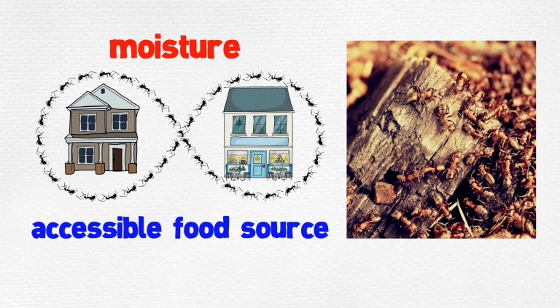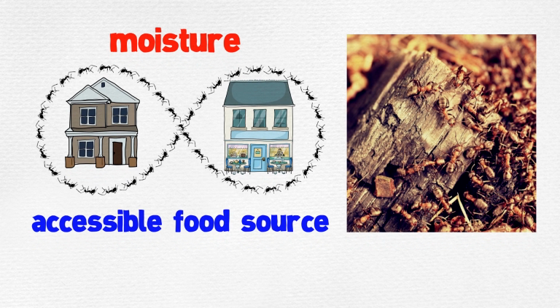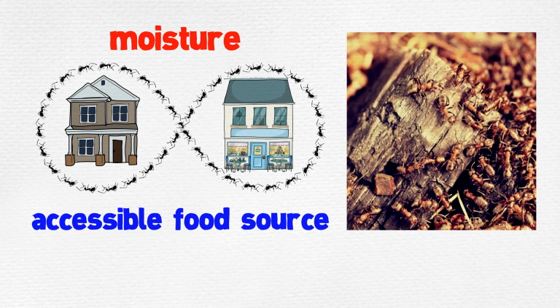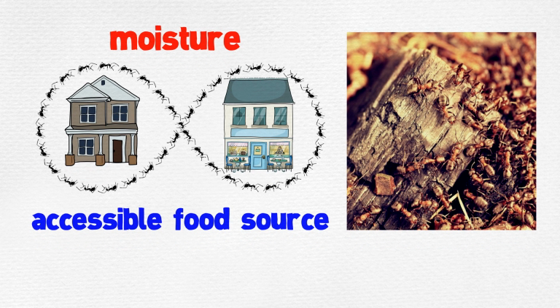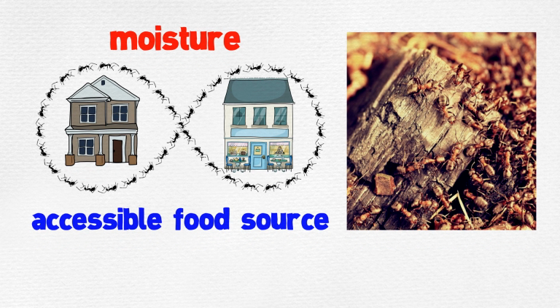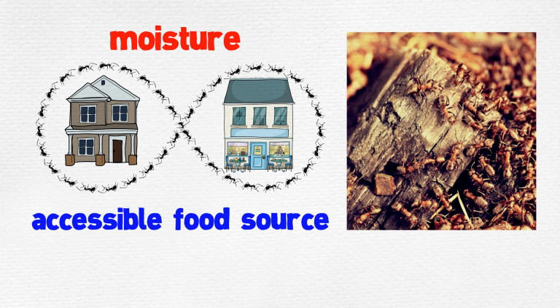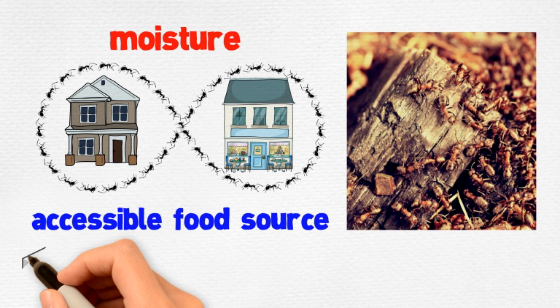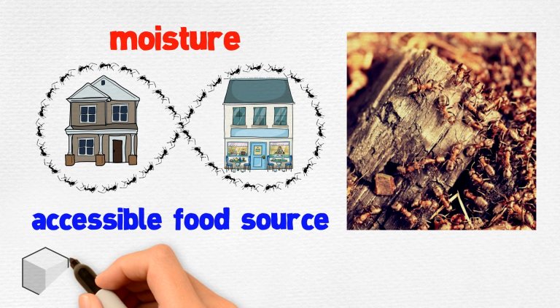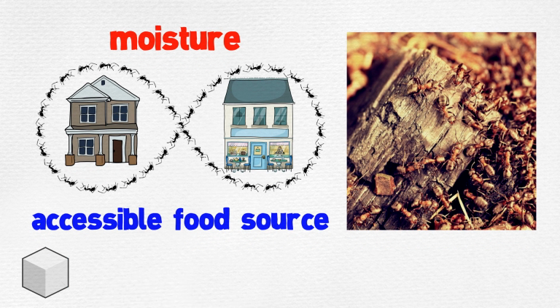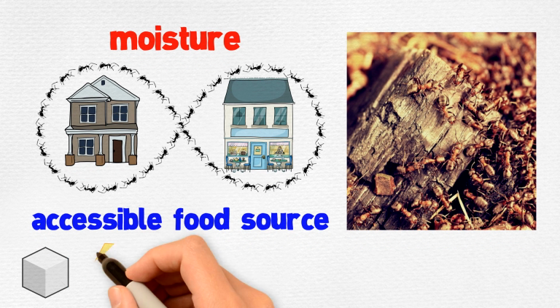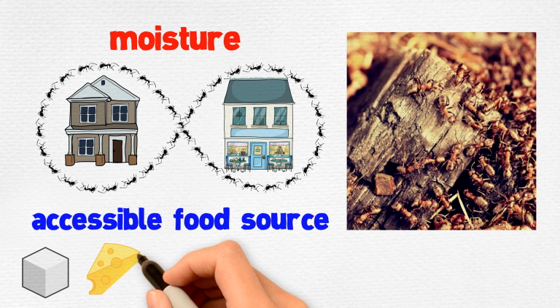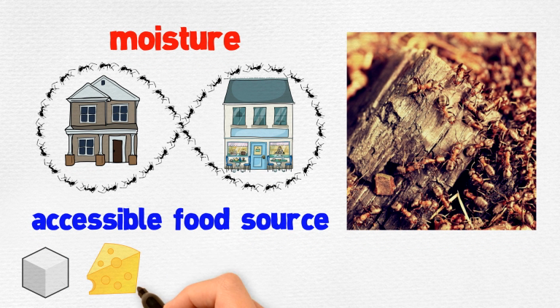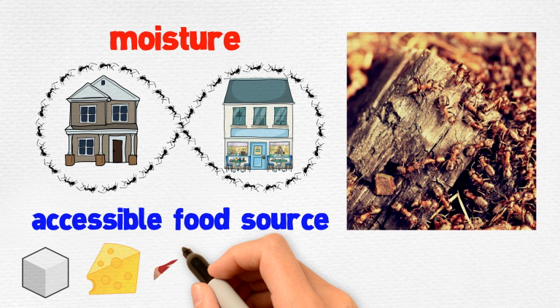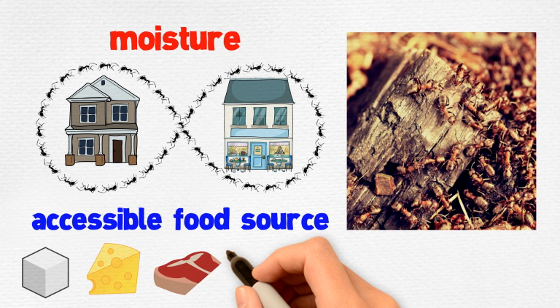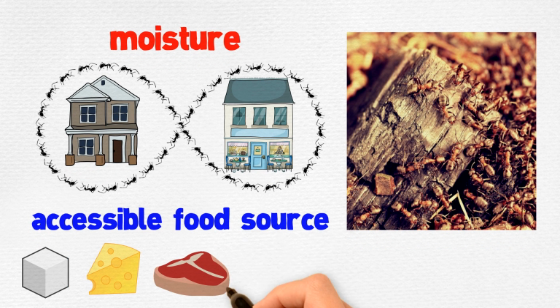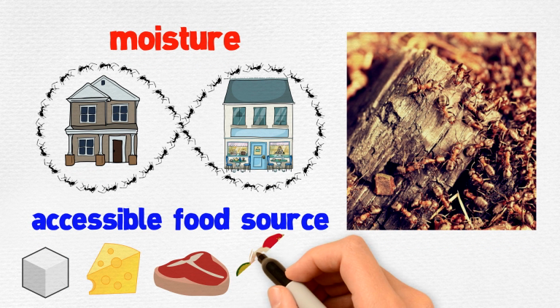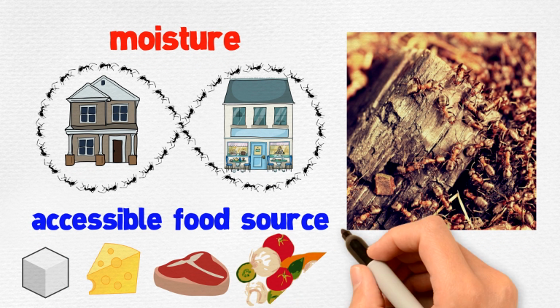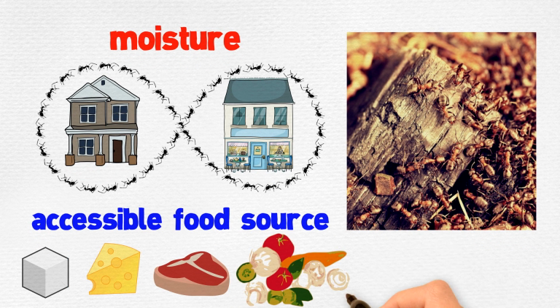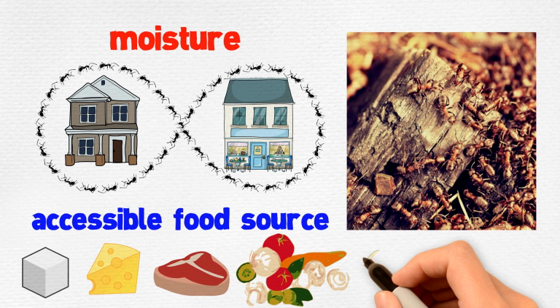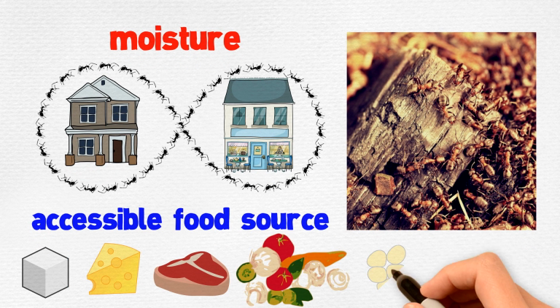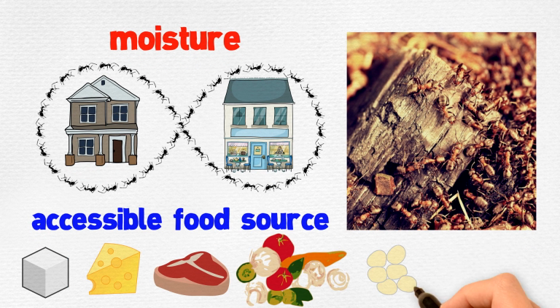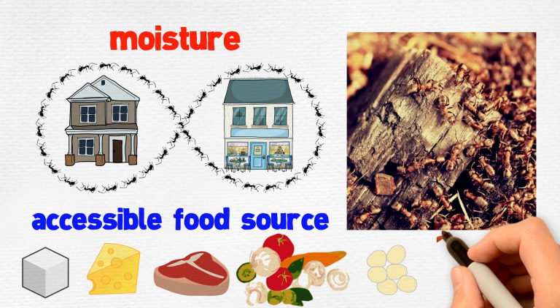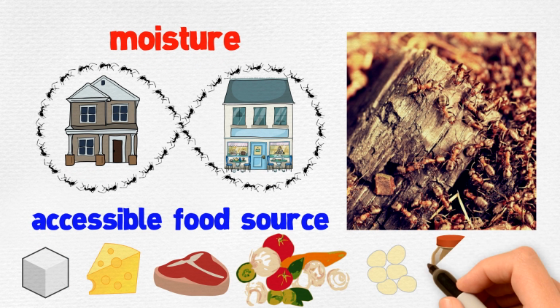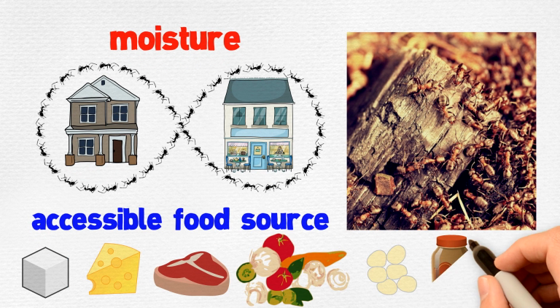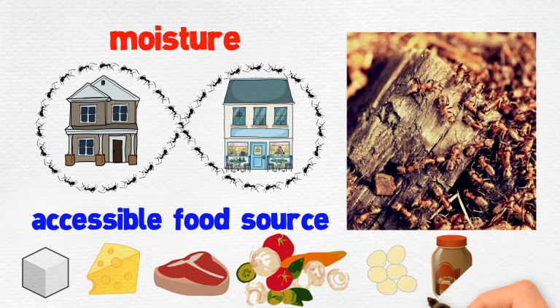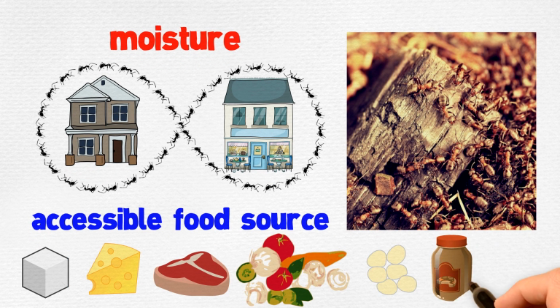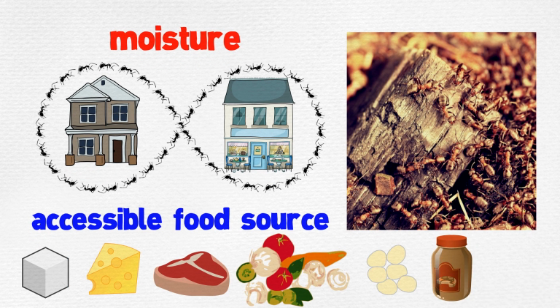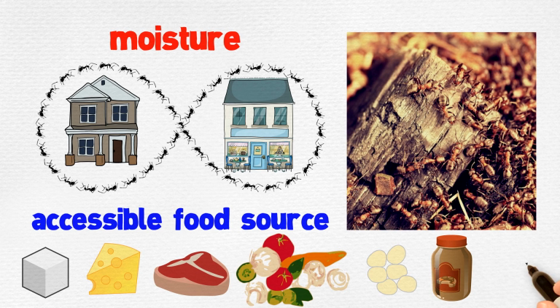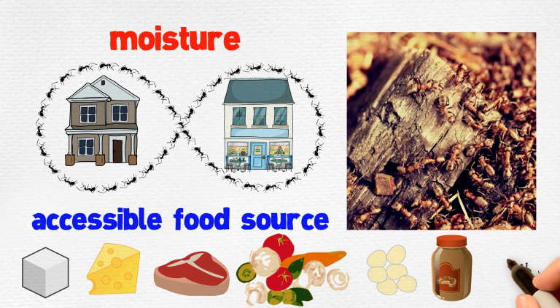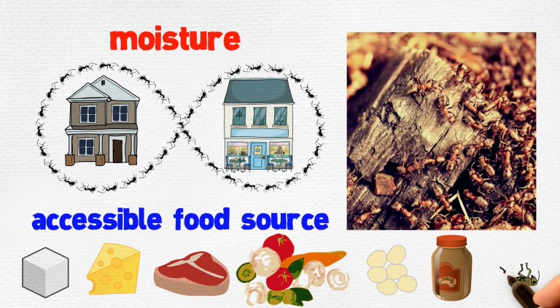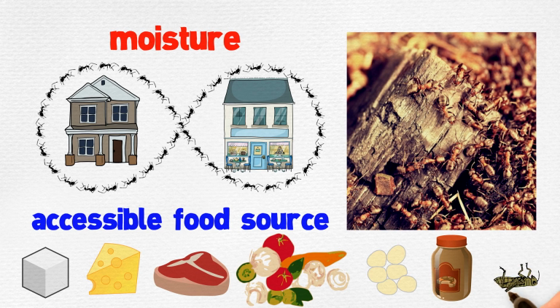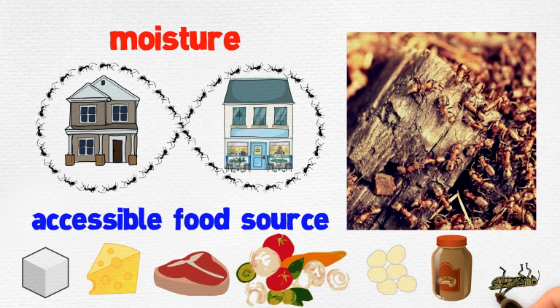Ants also feed on sugar, cheese, meats, vegetables, grease, peanut butter, and dead insects.